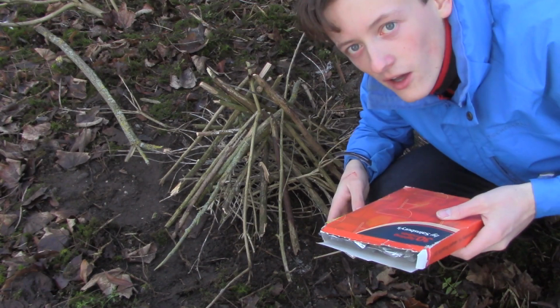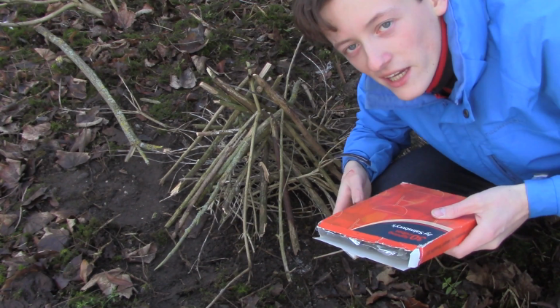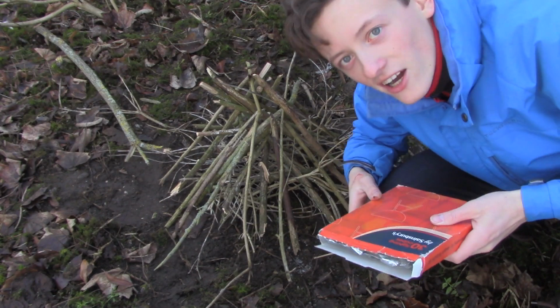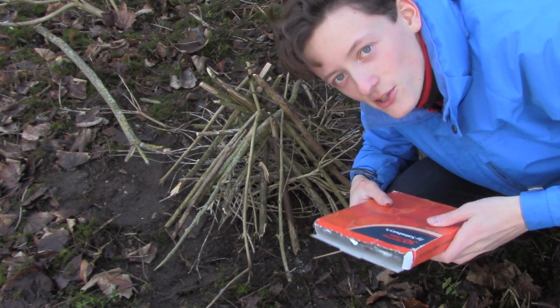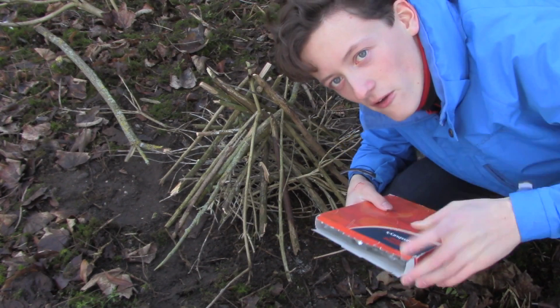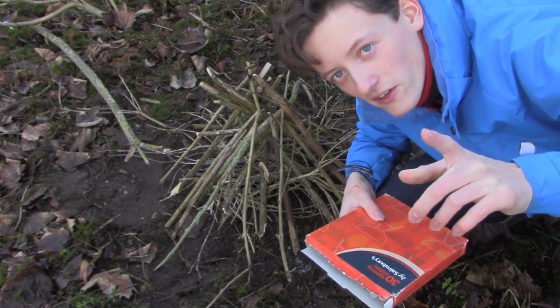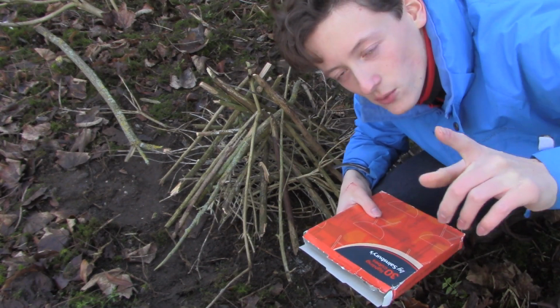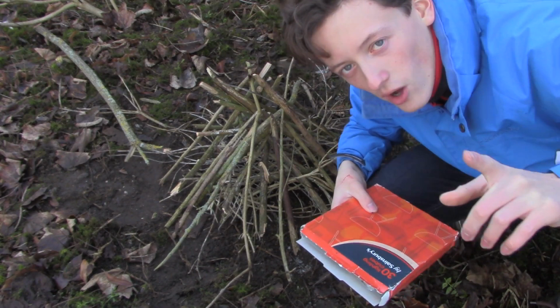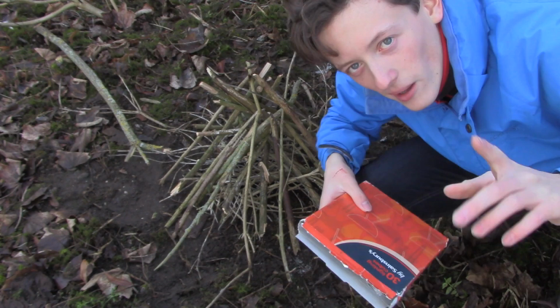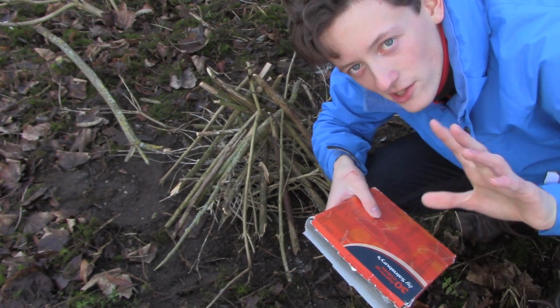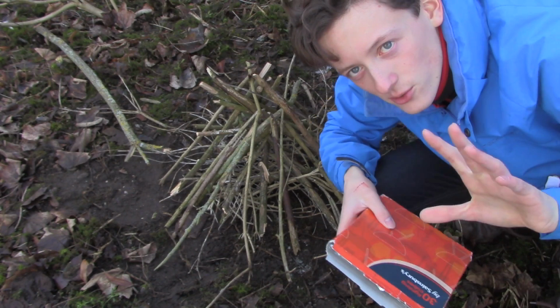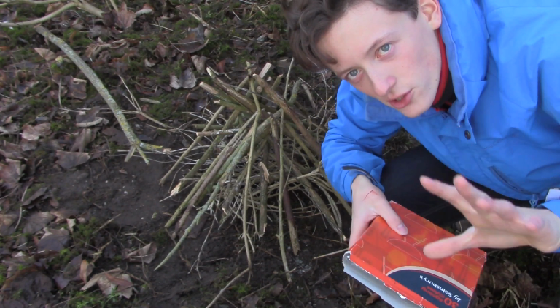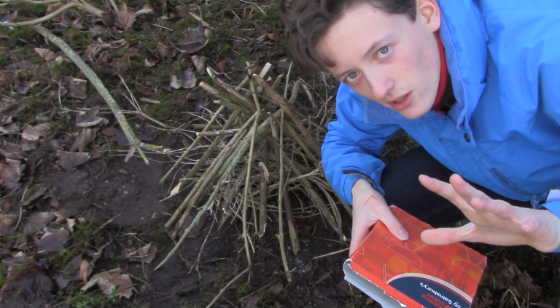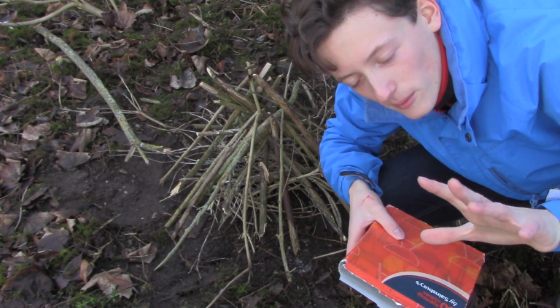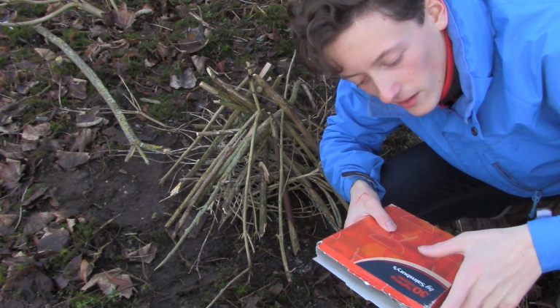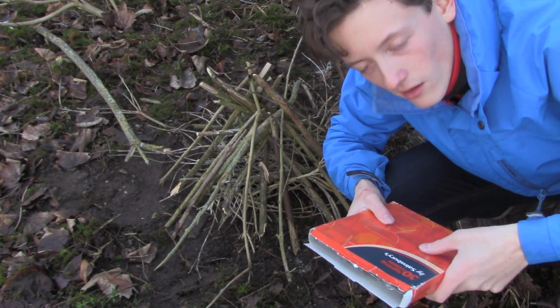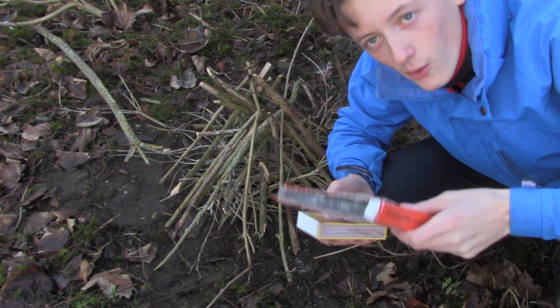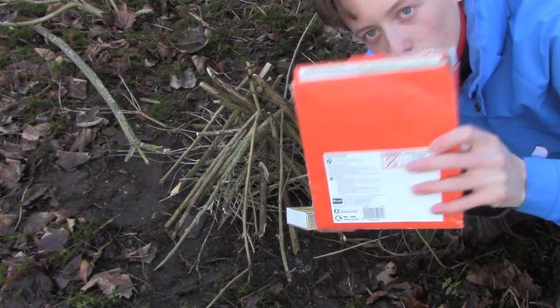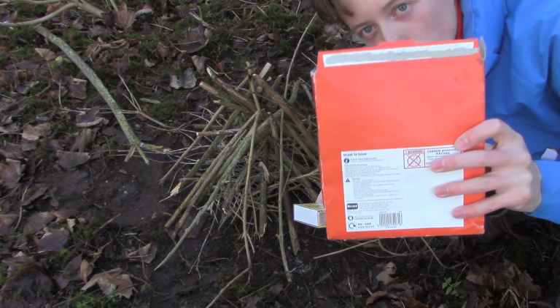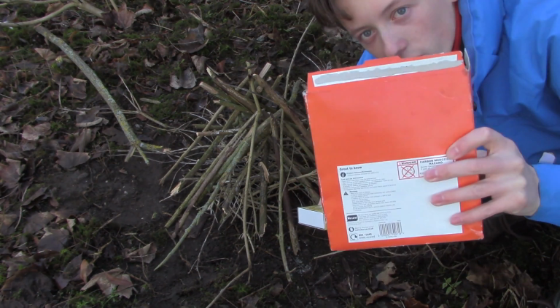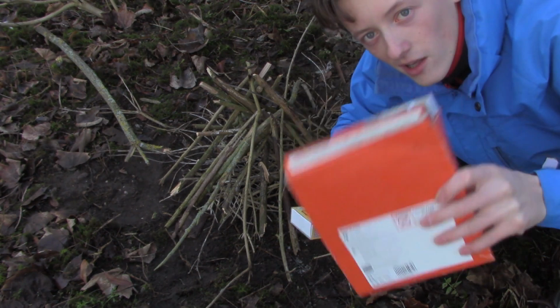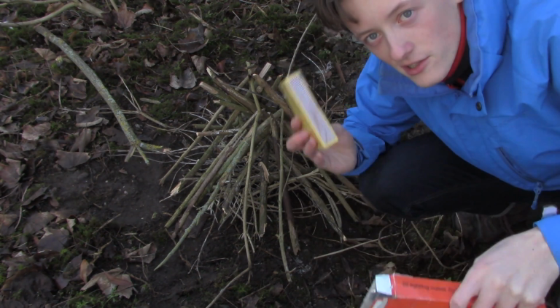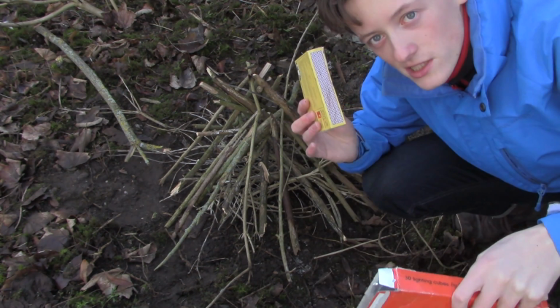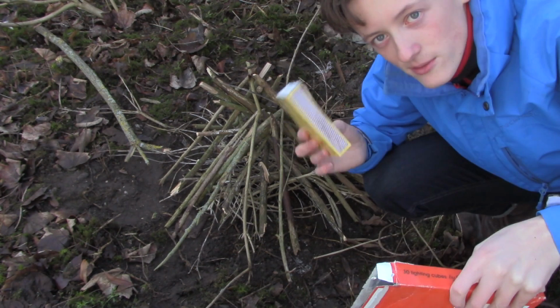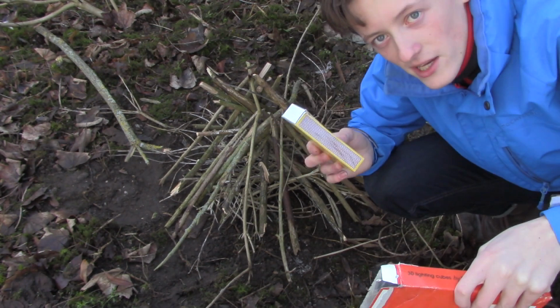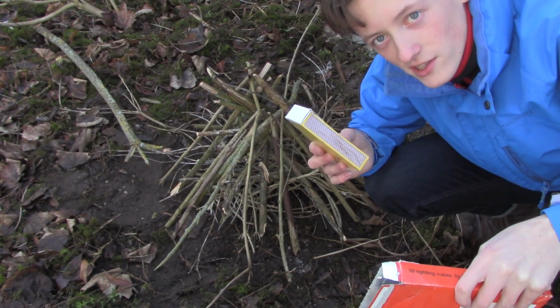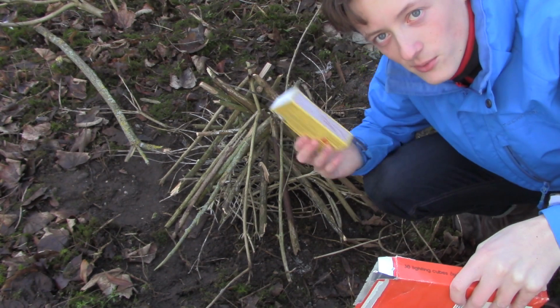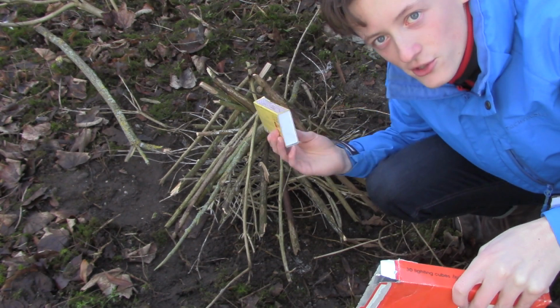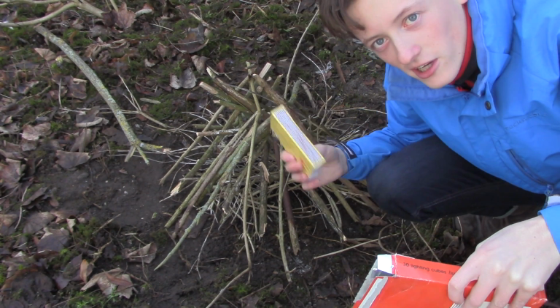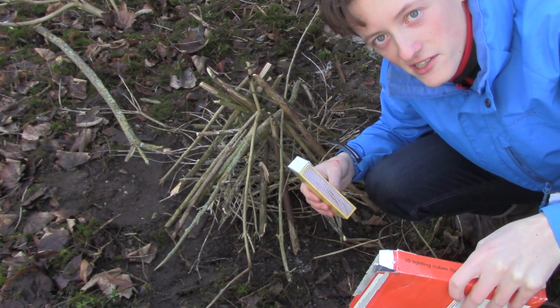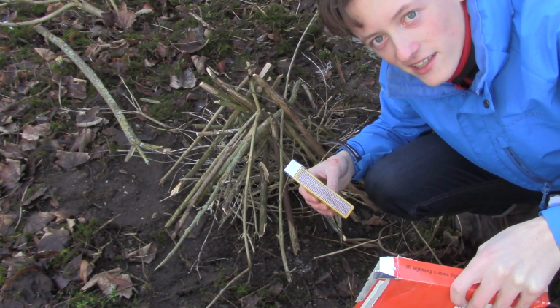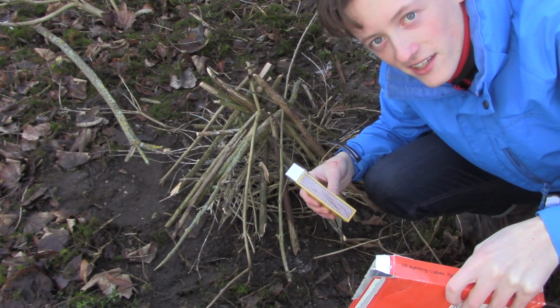I've fixed the white balance so it should look a little bit better. We've got some fire lighters and some matches - we're going to try and get this thing lit.